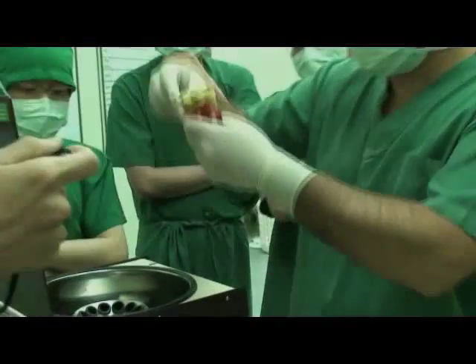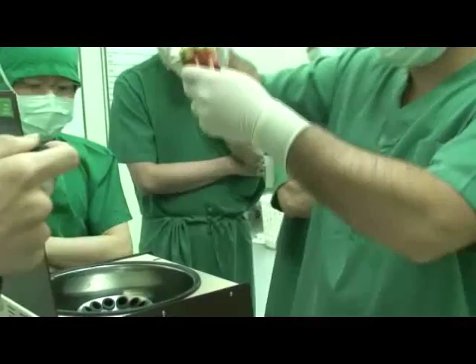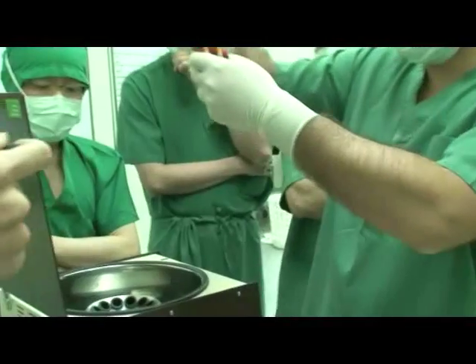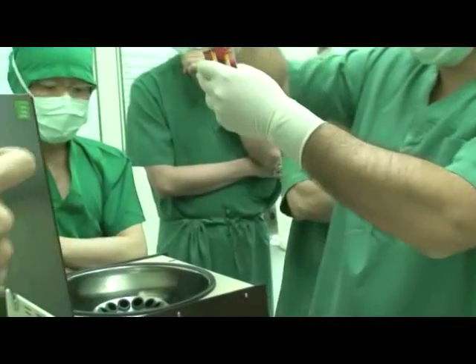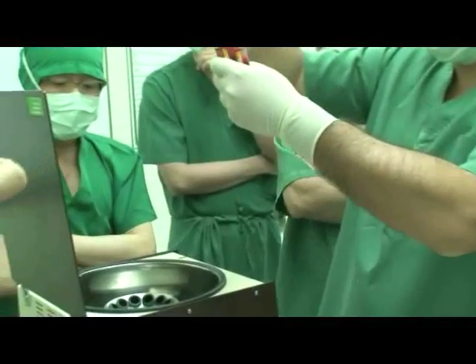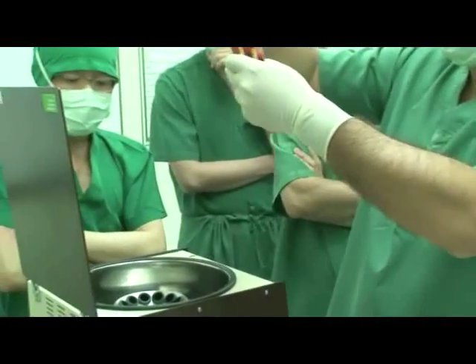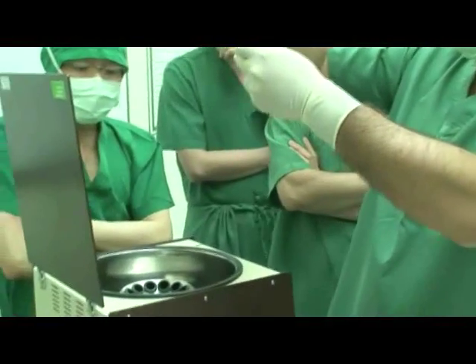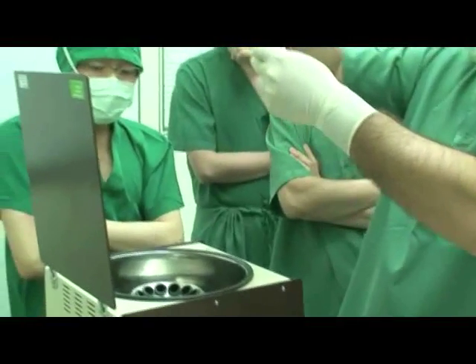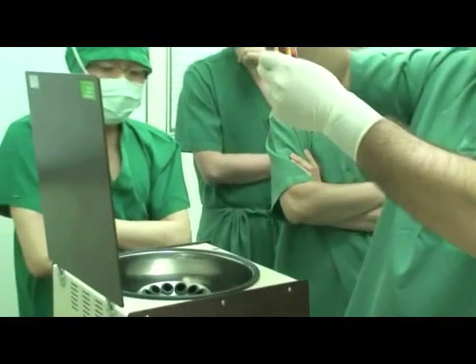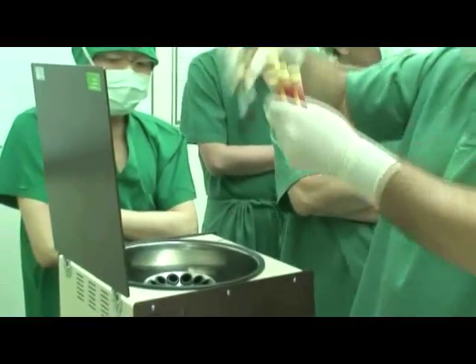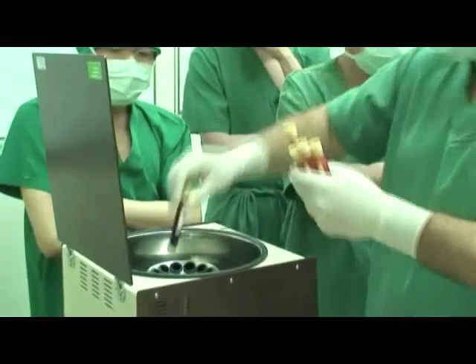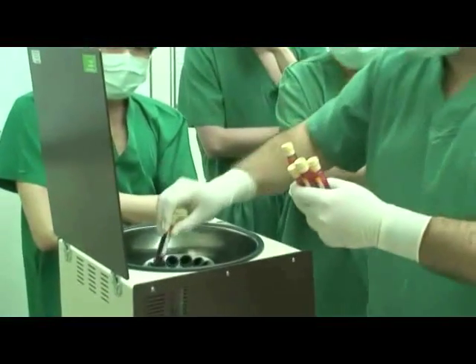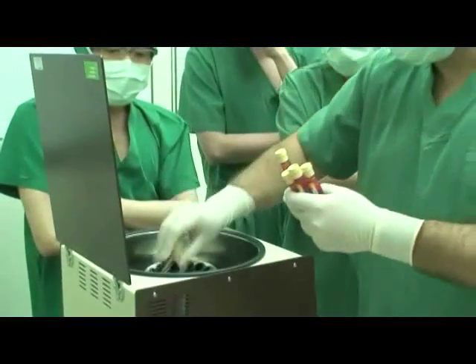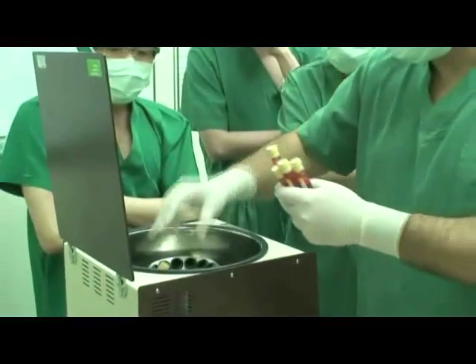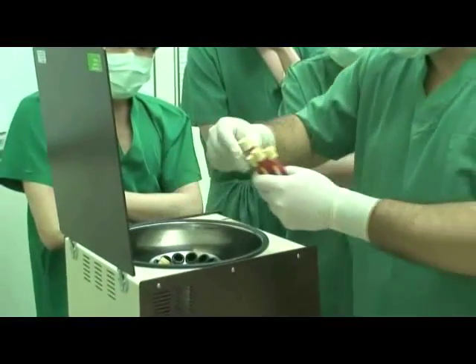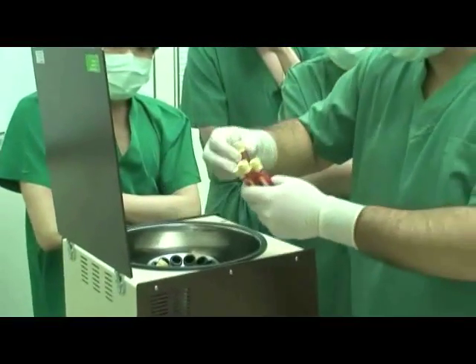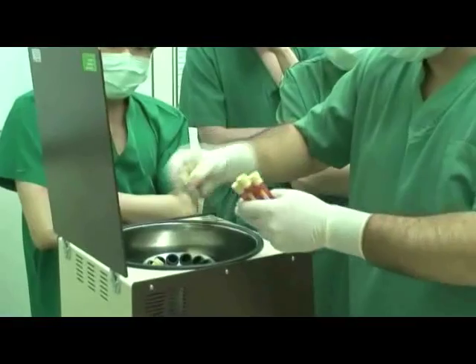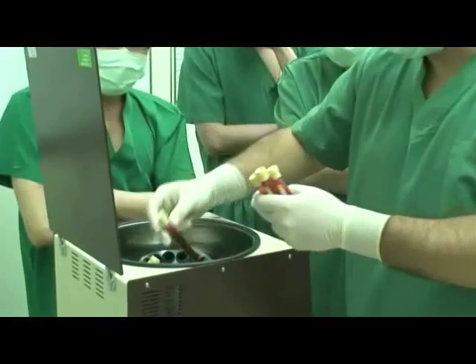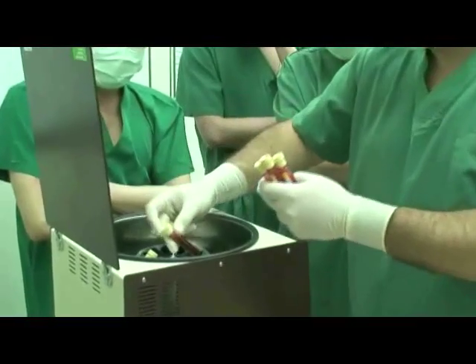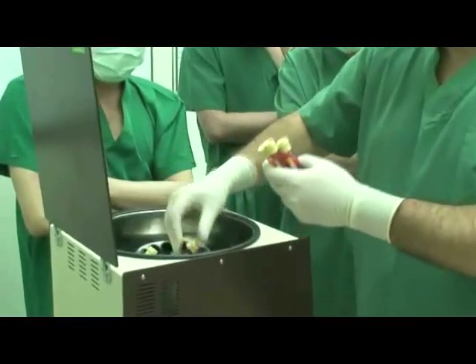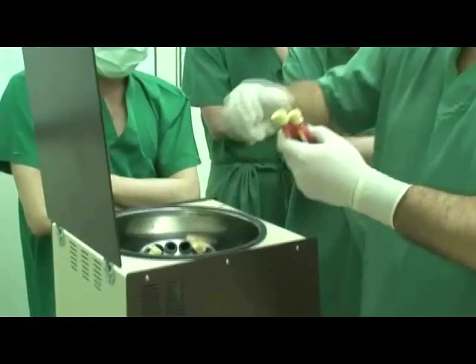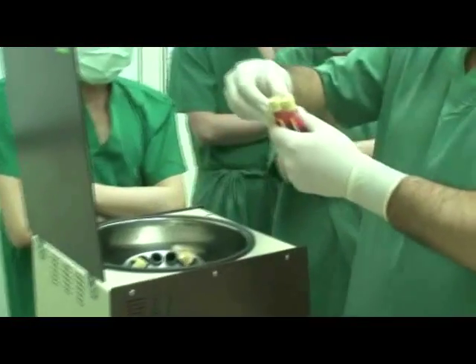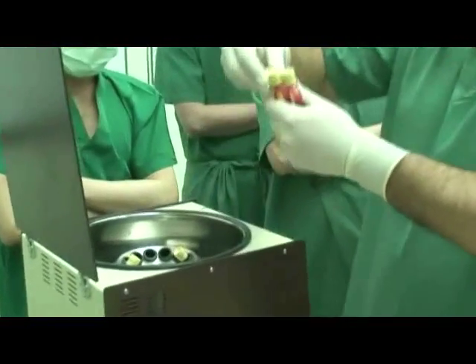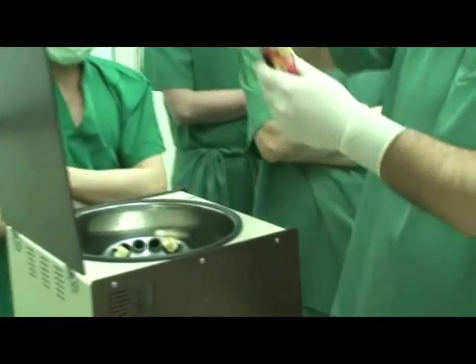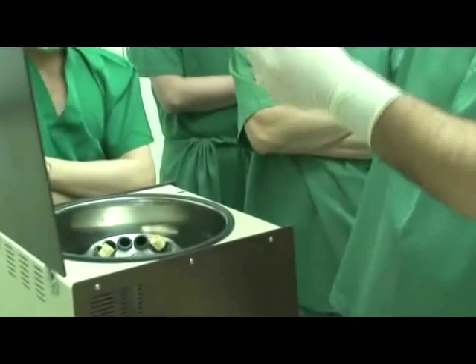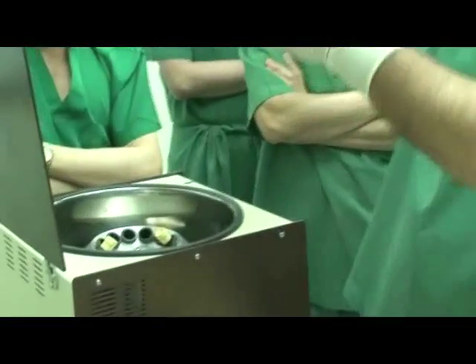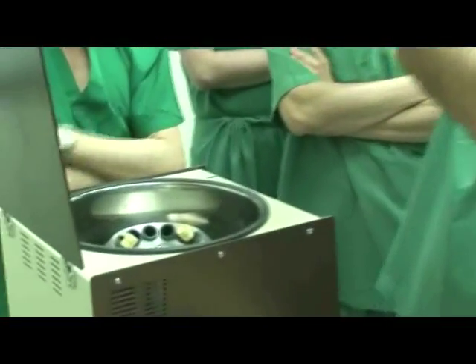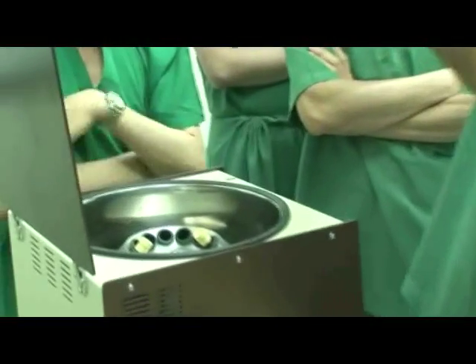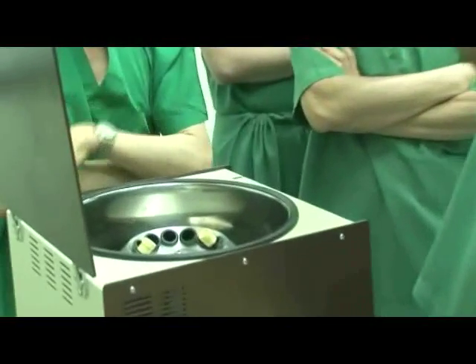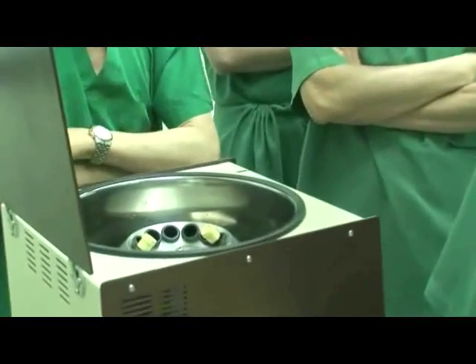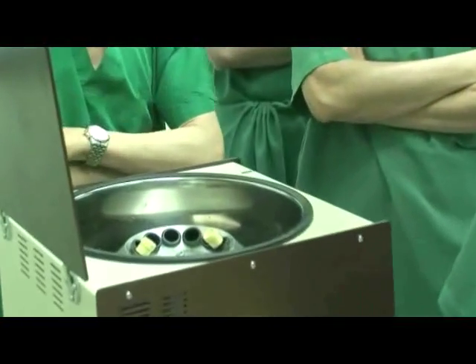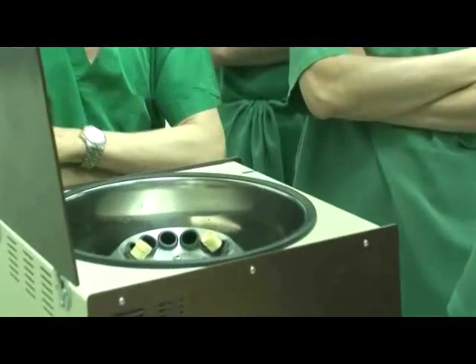Insert the 6 blood collection tubes into the centrifuge and spin at a low speed.